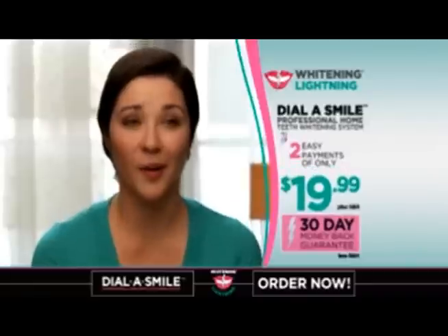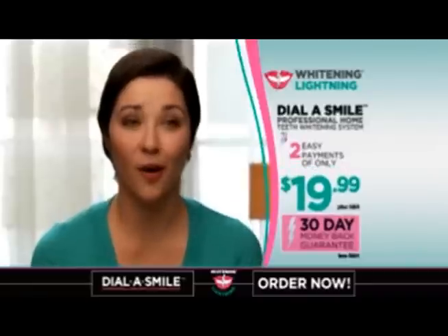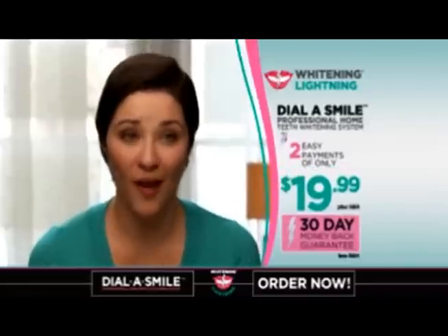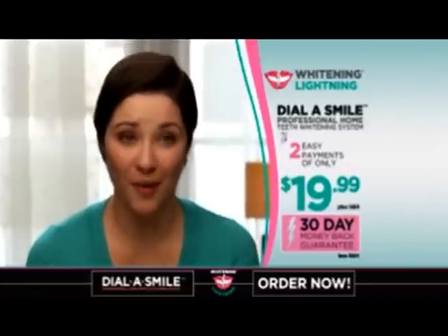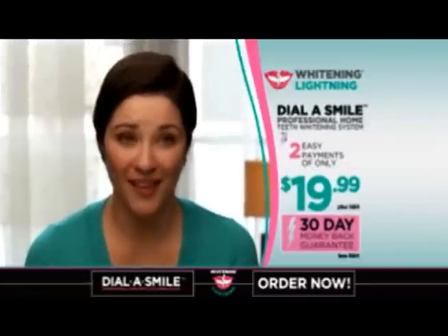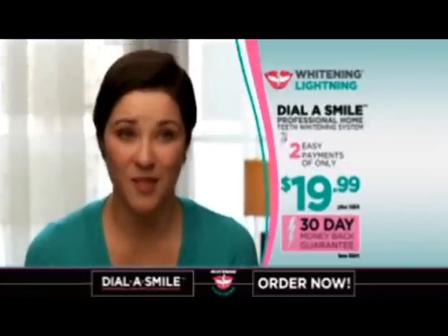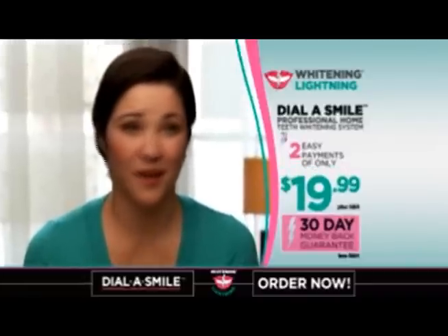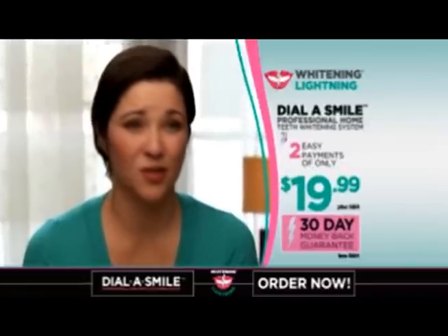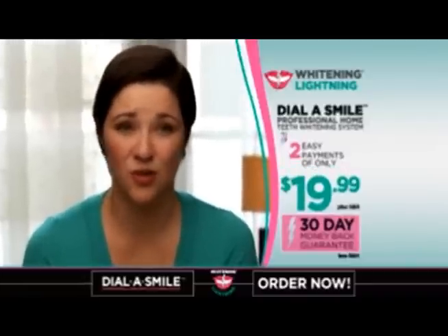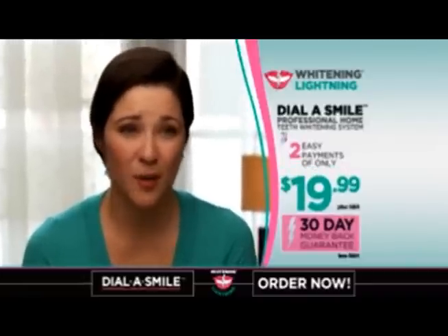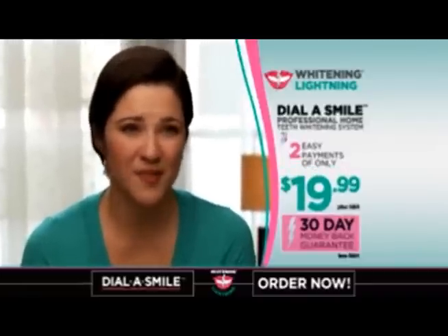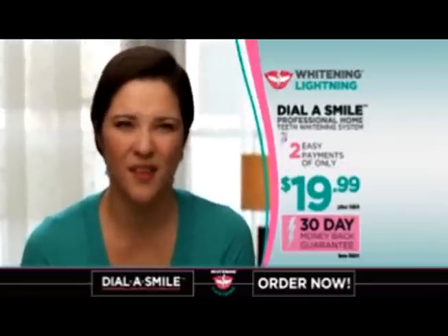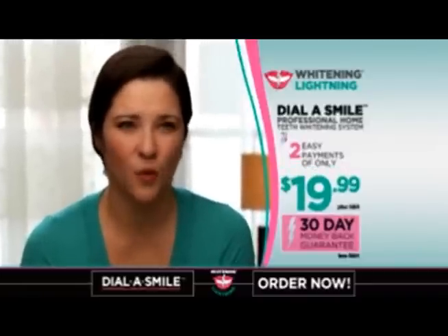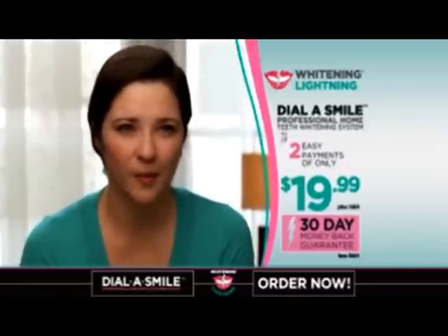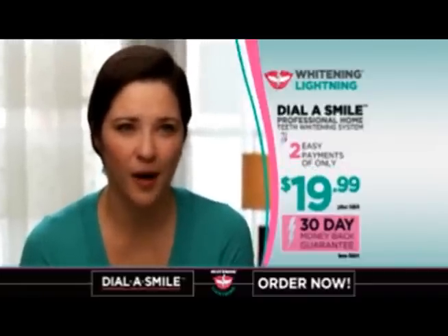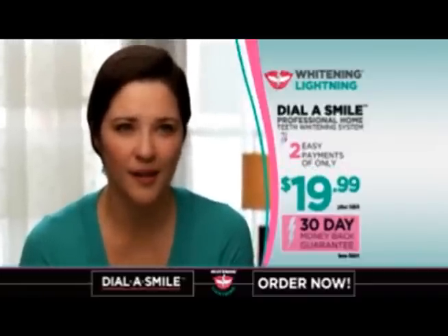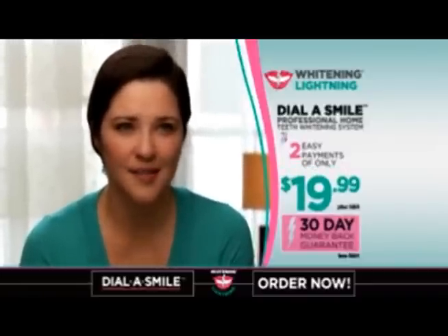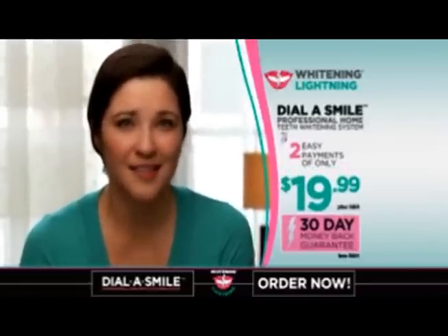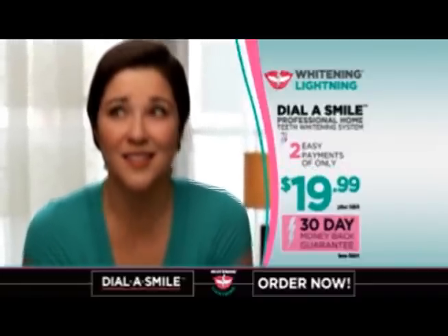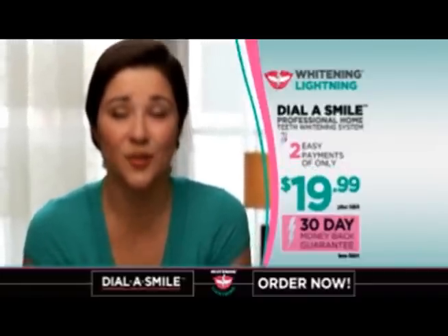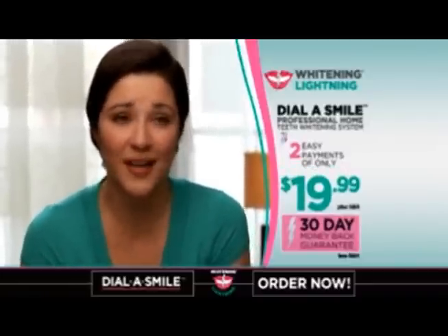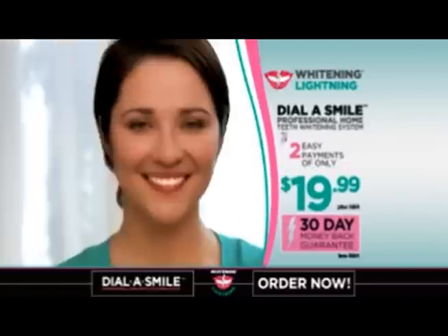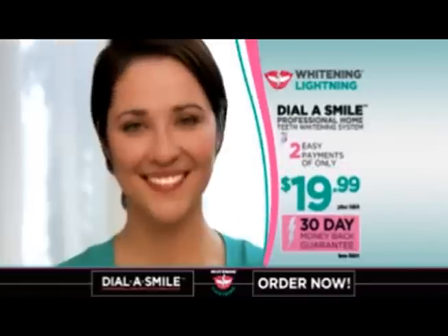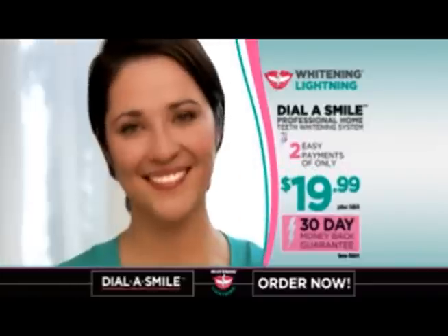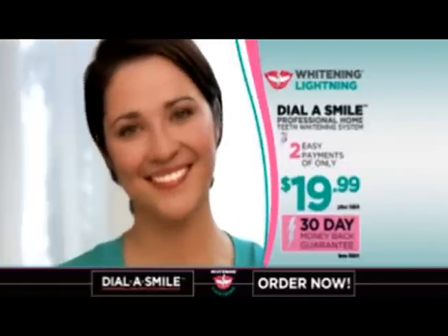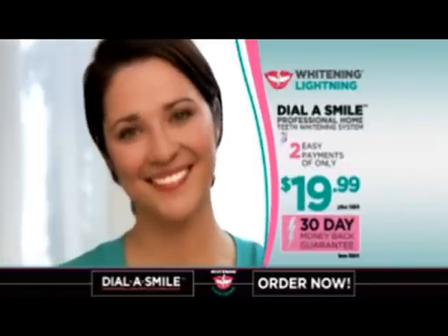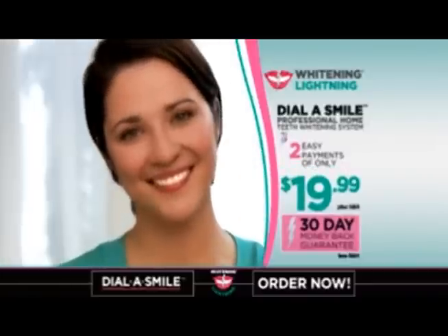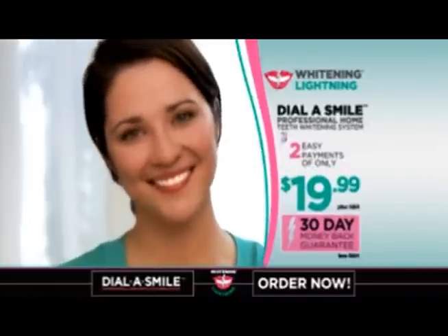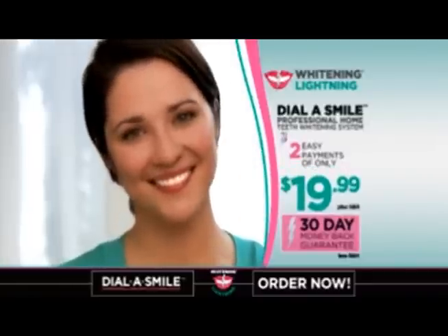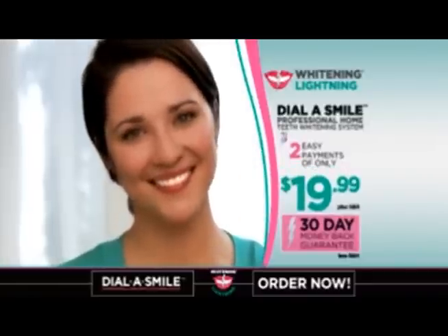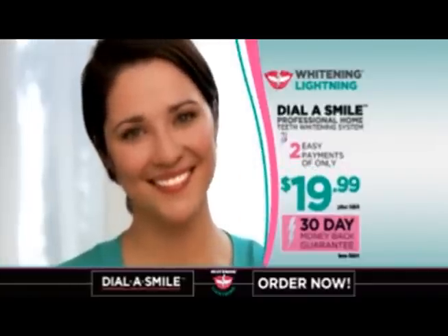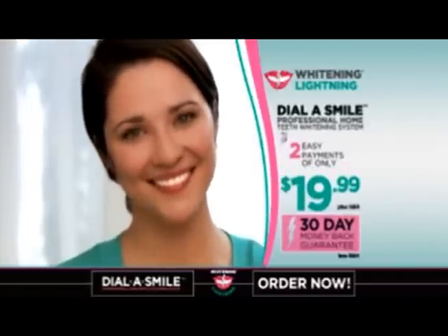When I think about all that money I spend on strips and other whitening products, it's crazy. And Dial-A-Smile is so affordable.